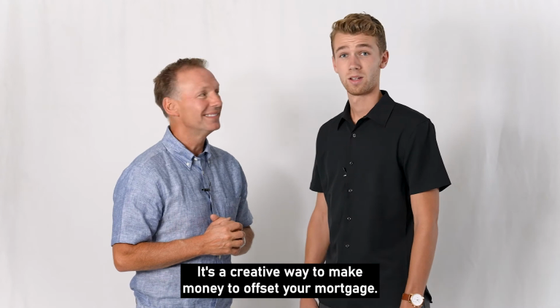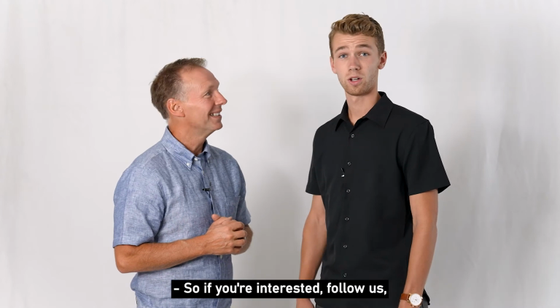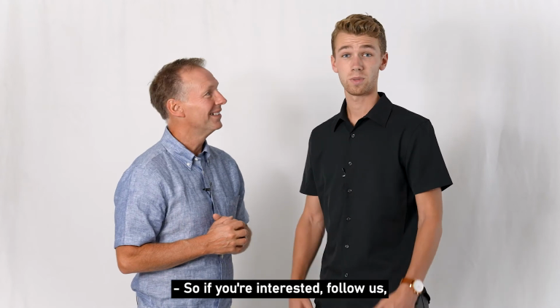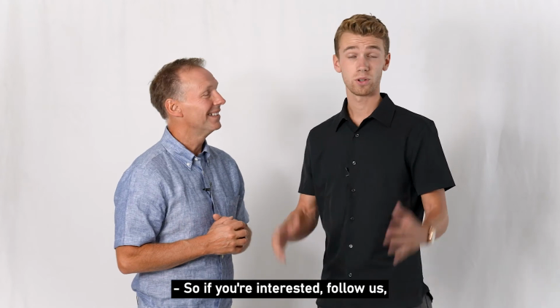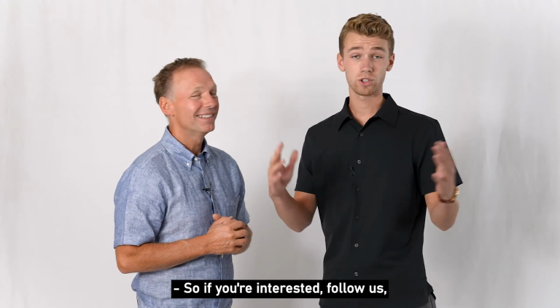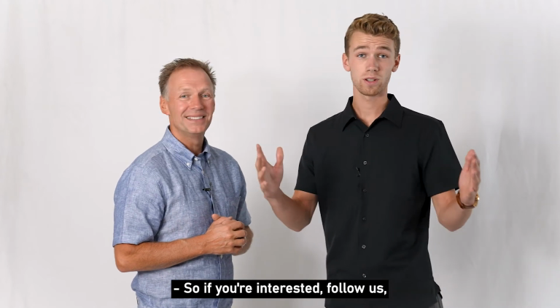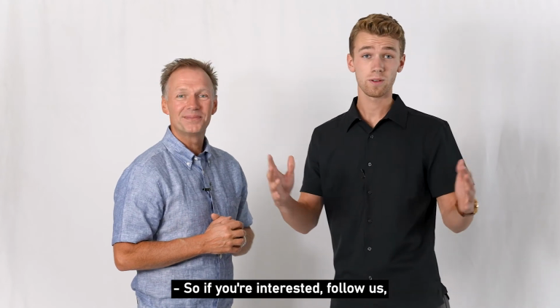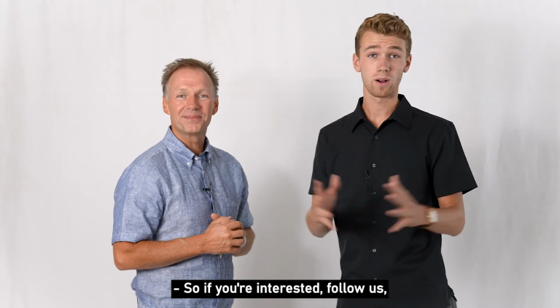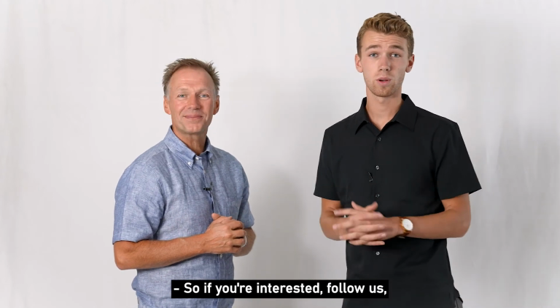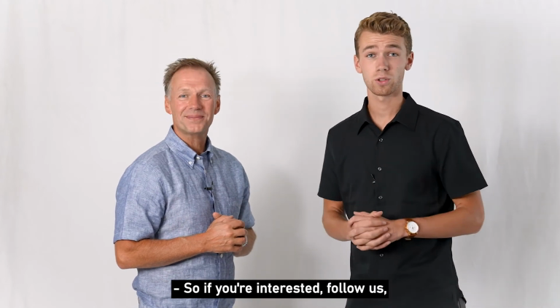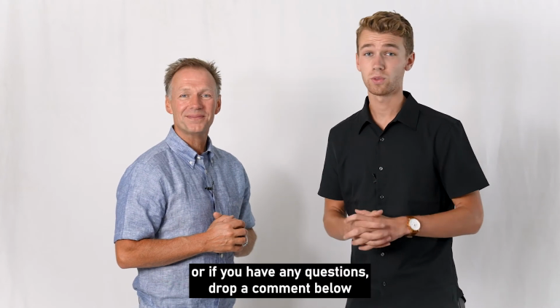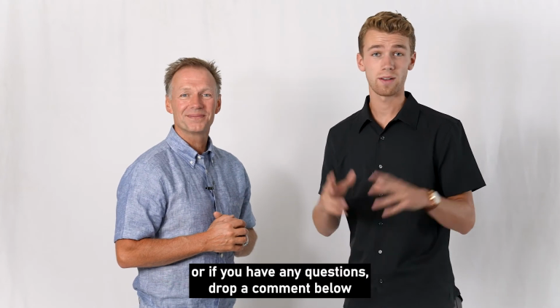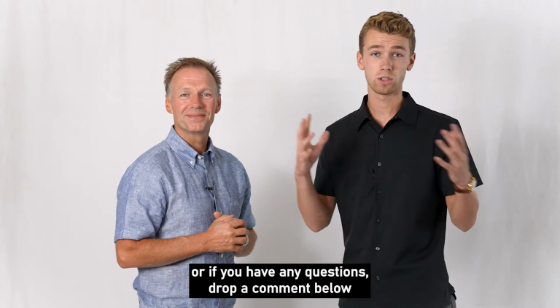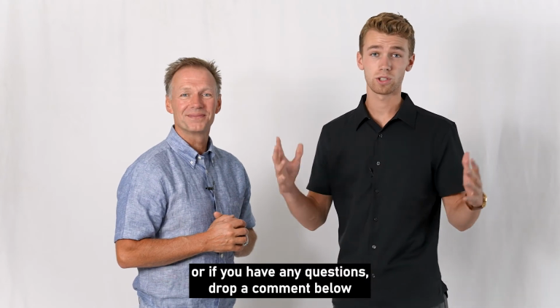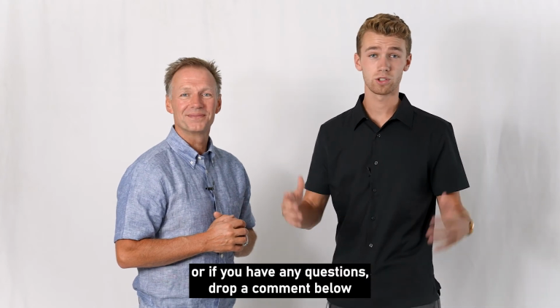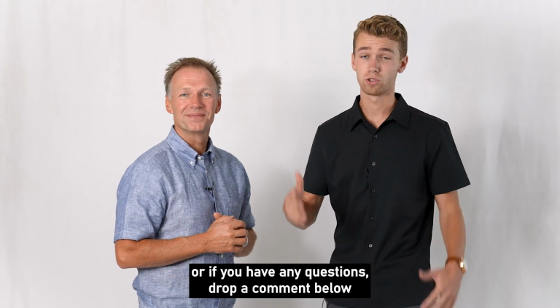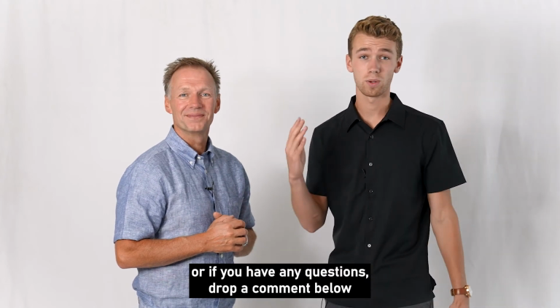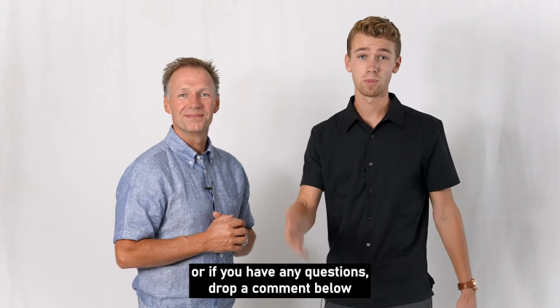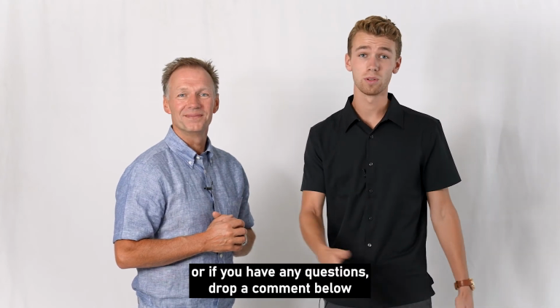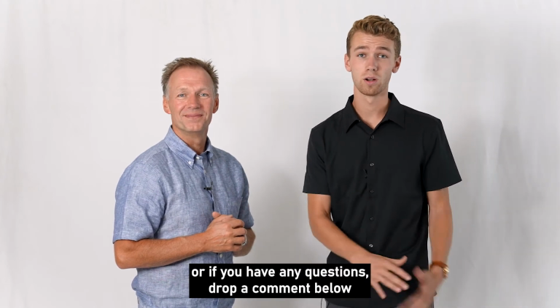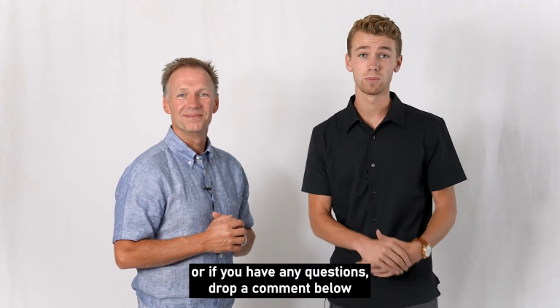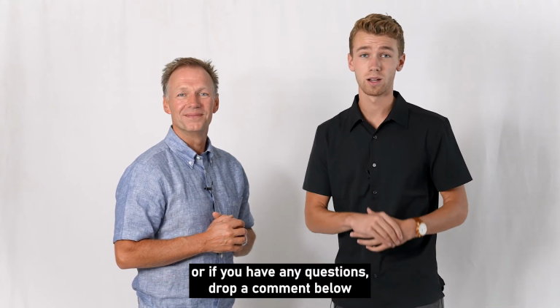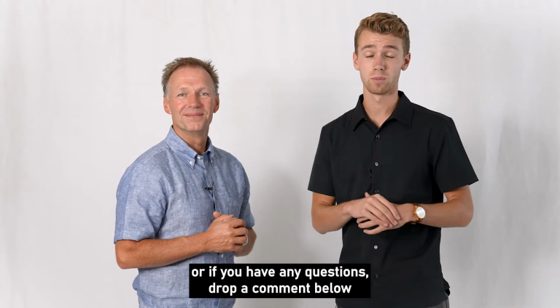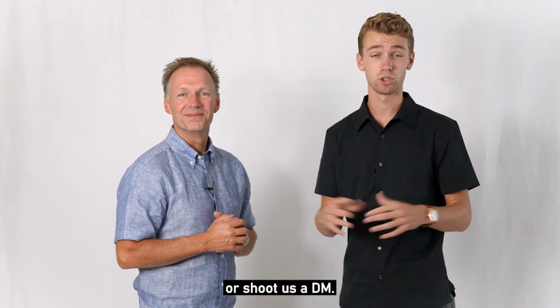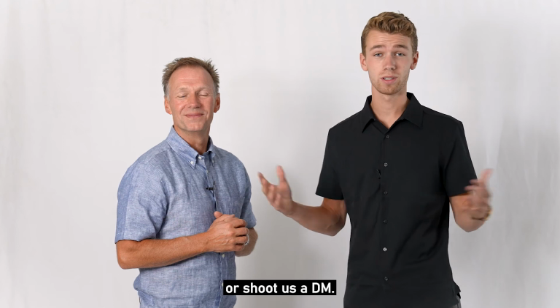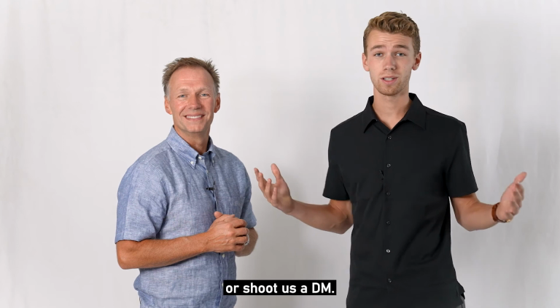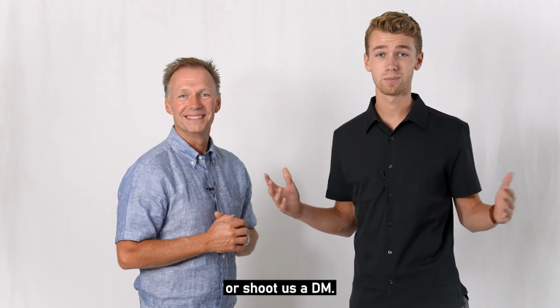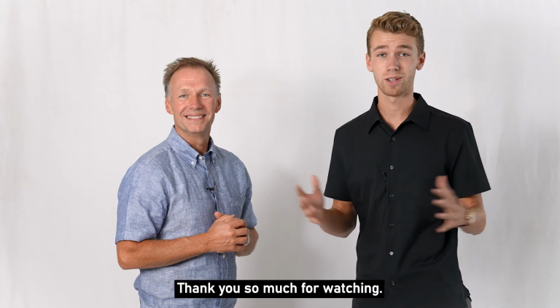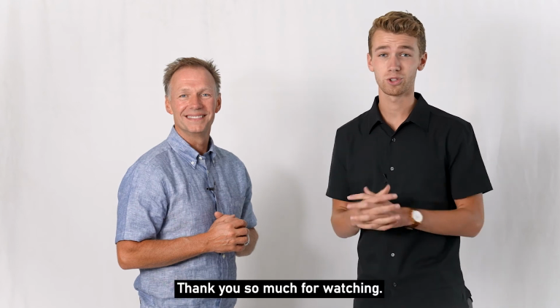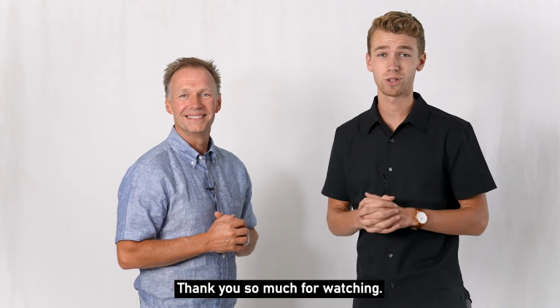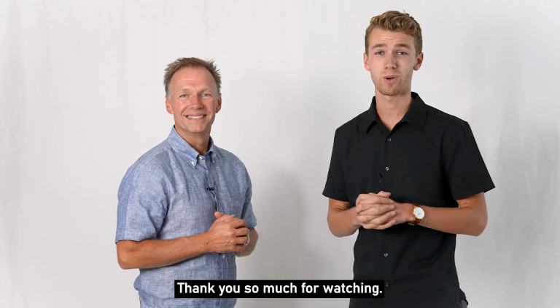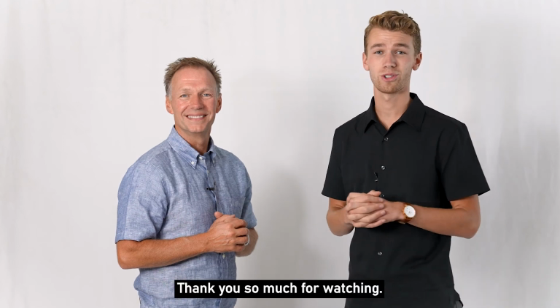So if you're interested, follow us, or if you have any questions, drop a comment below or shoot us a DM. Thank you so much for watching.